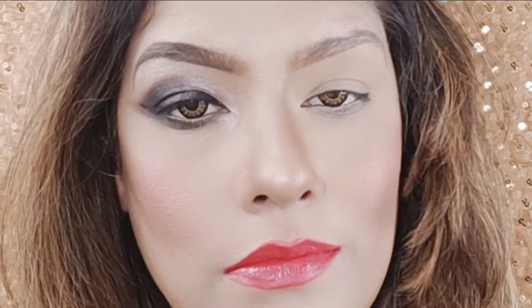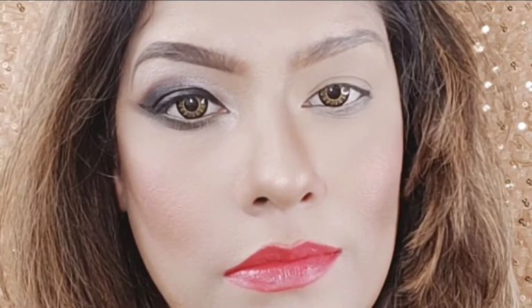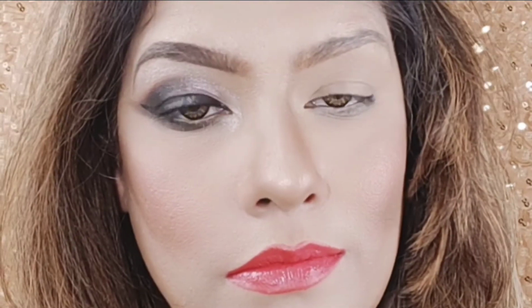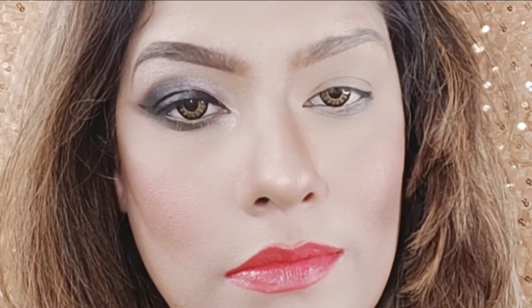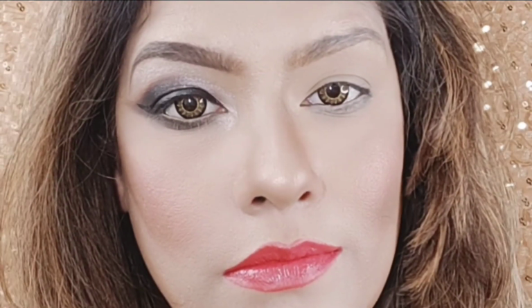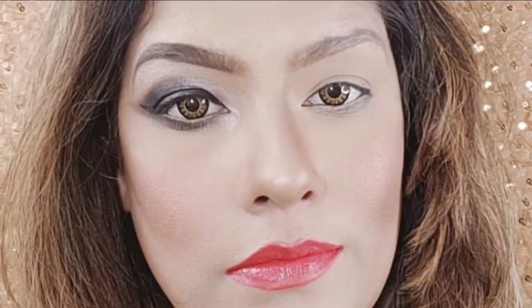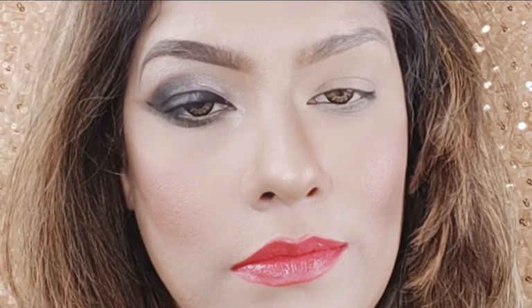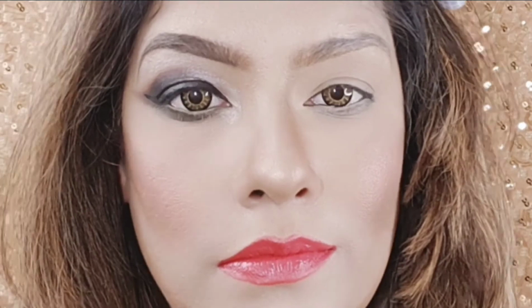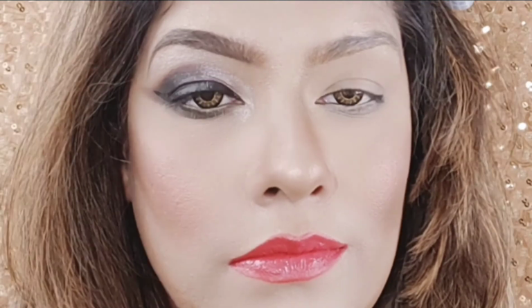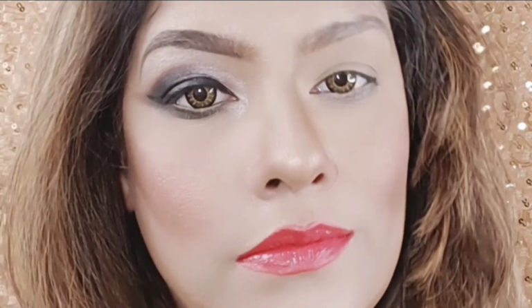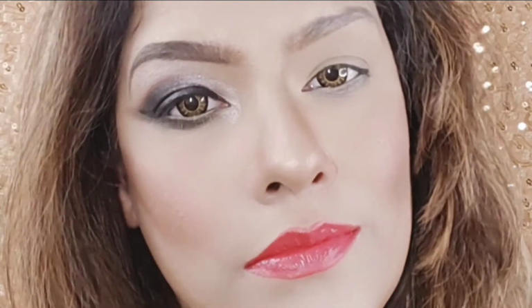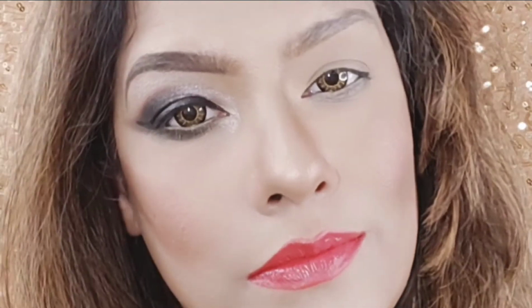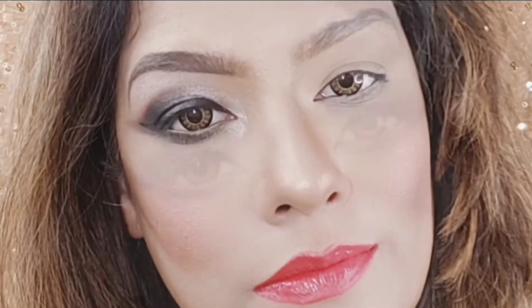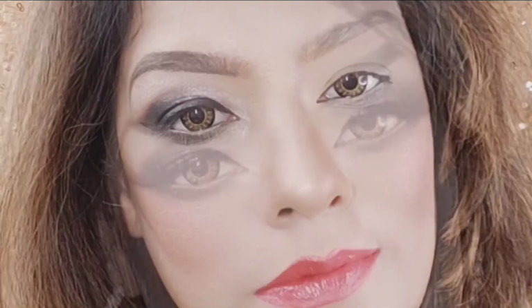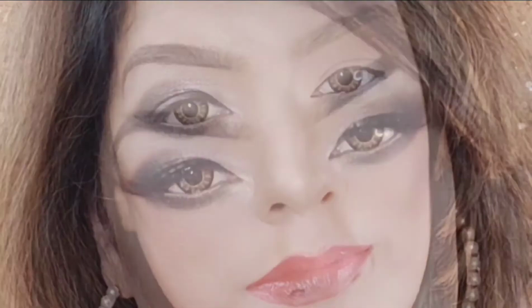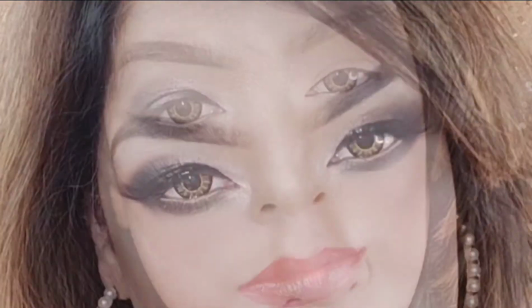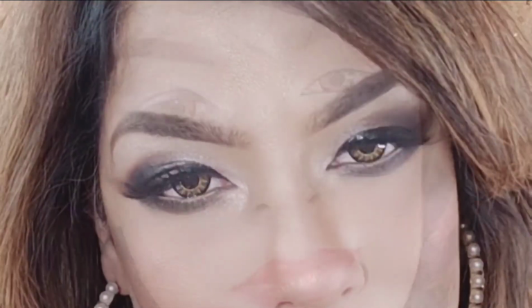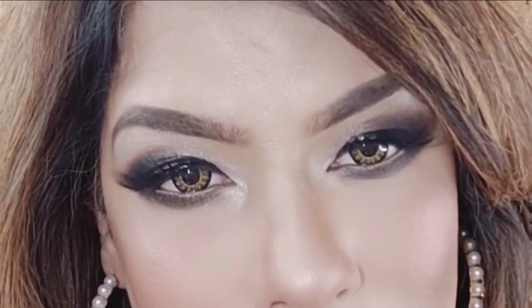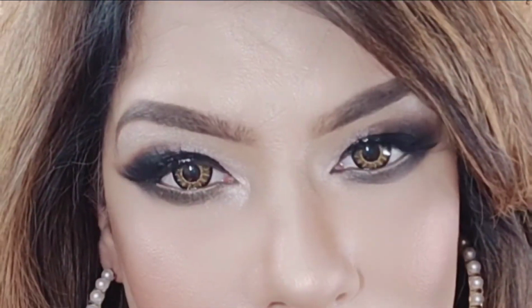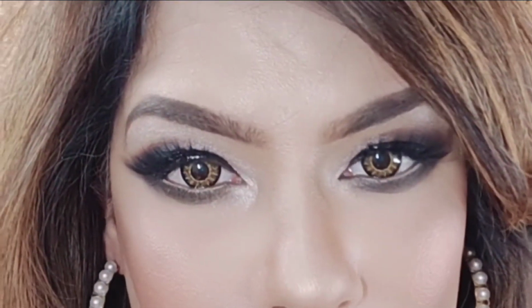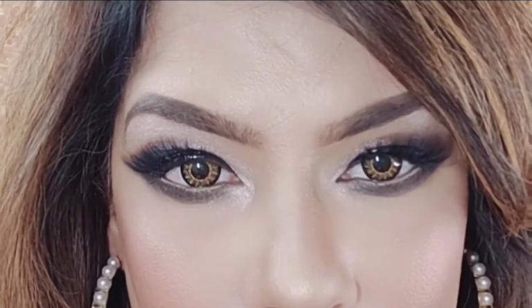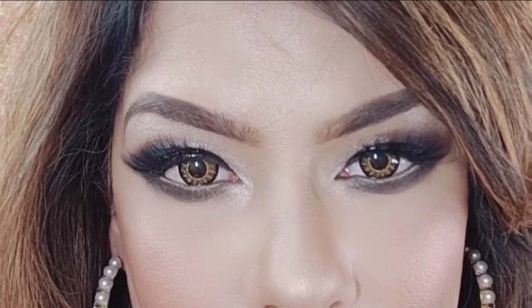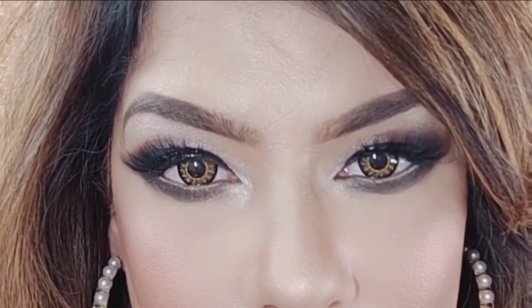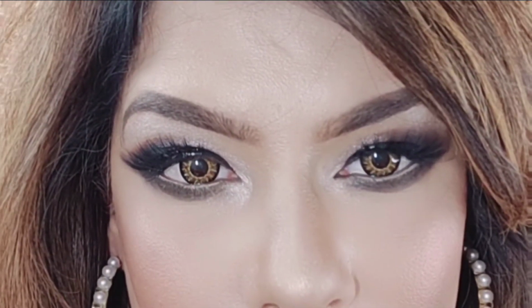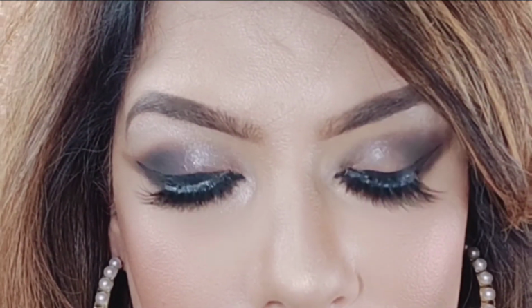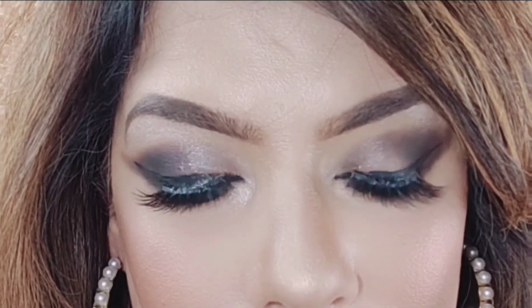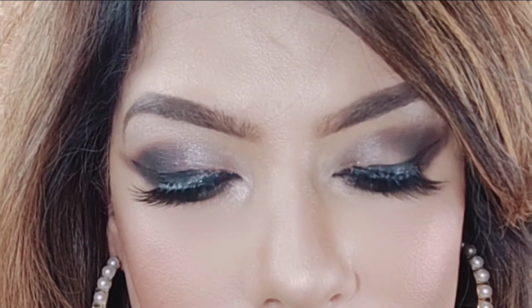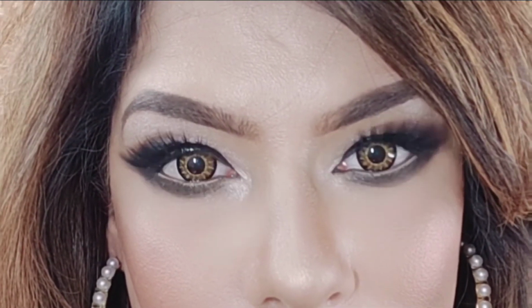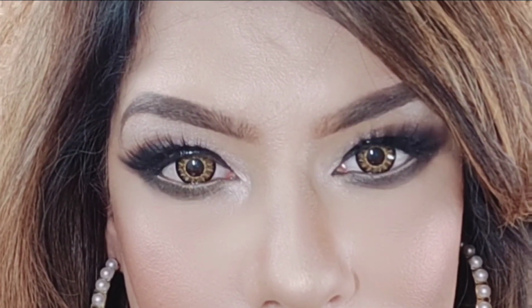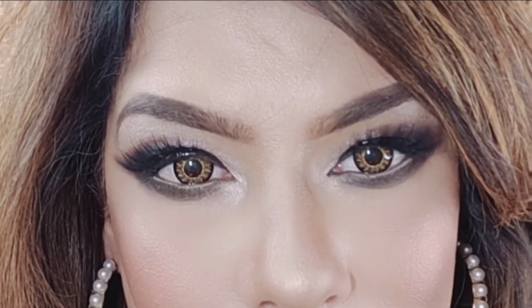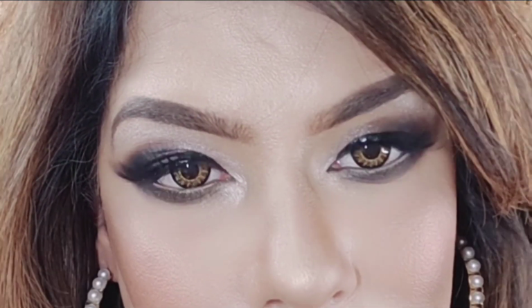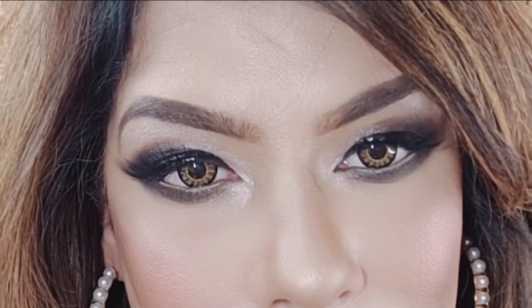Now you can see the difference between both eyes. This is our eye makeup complete.